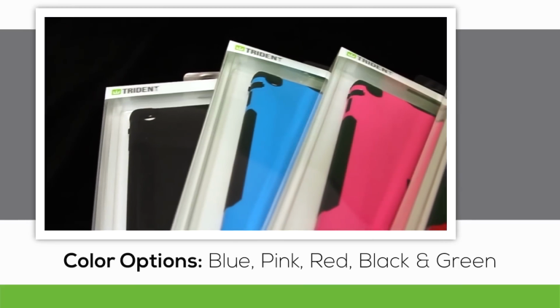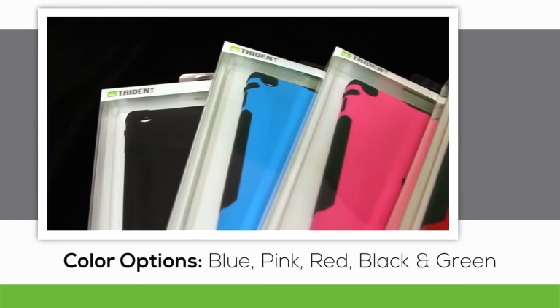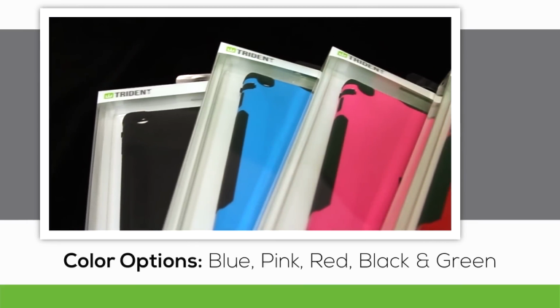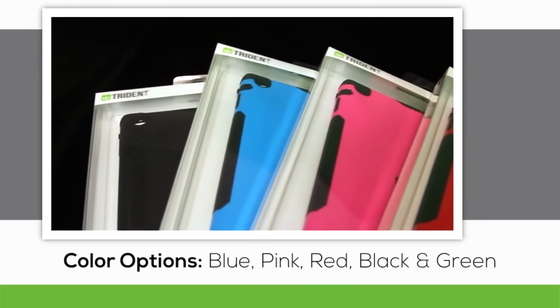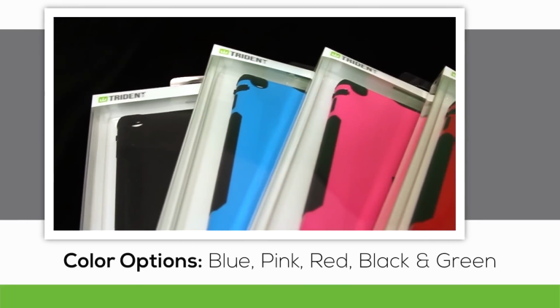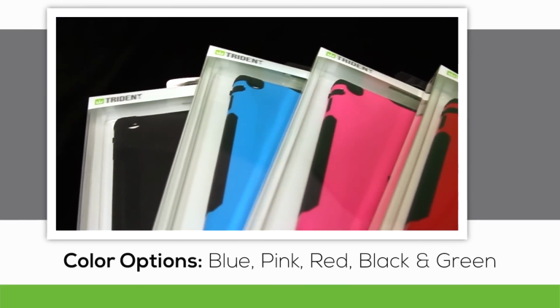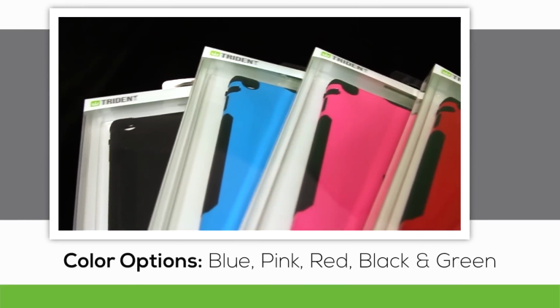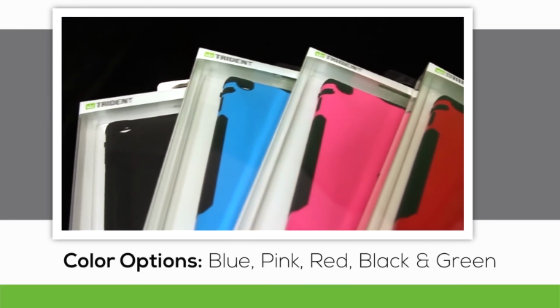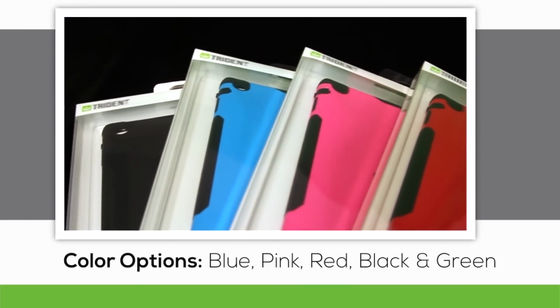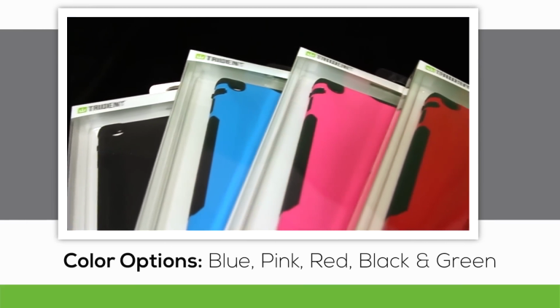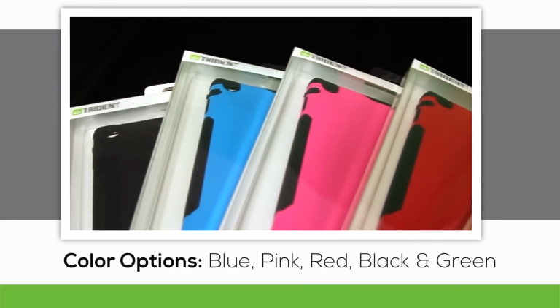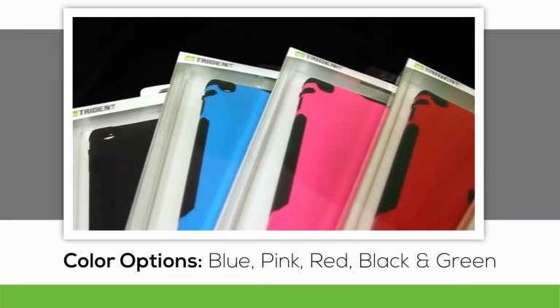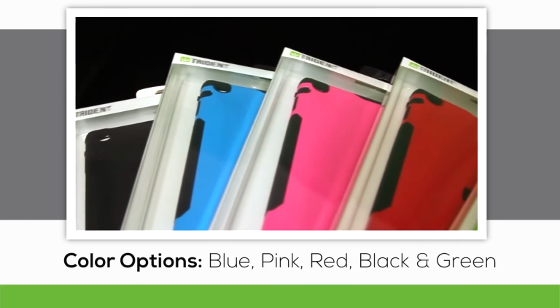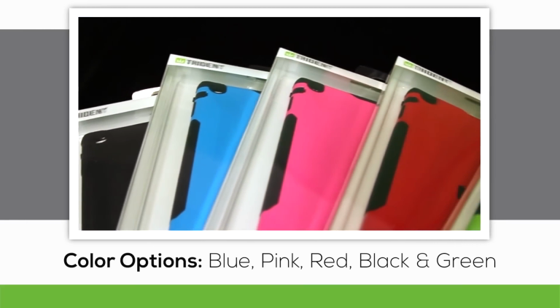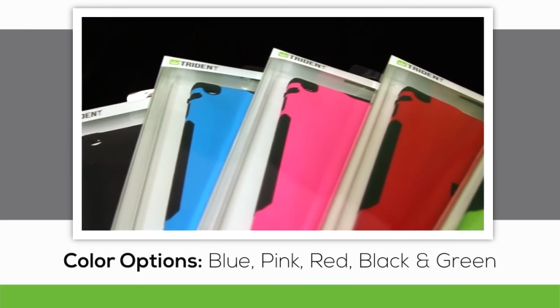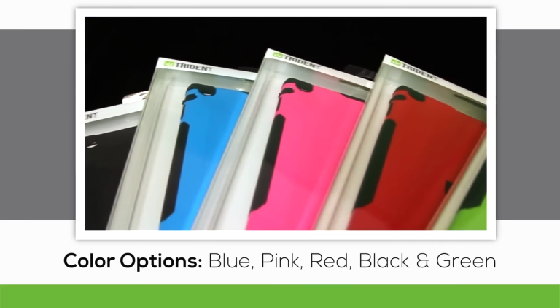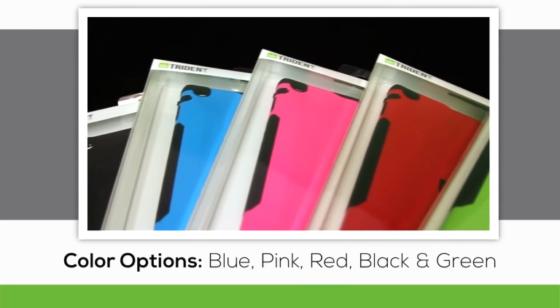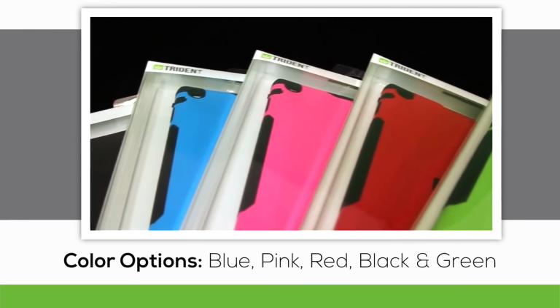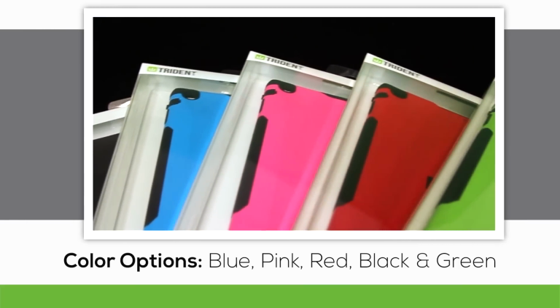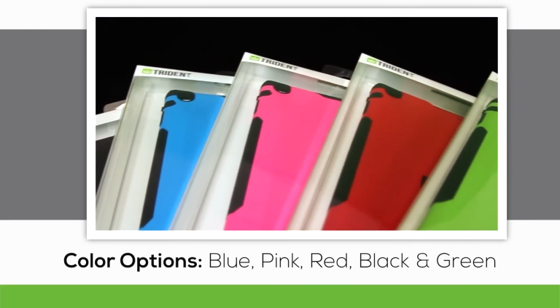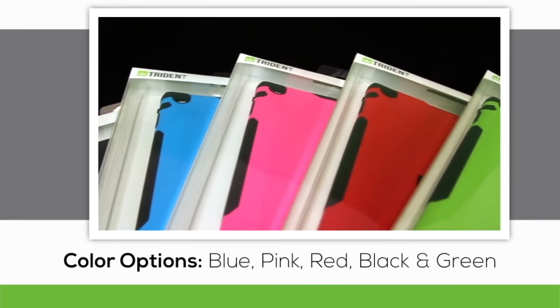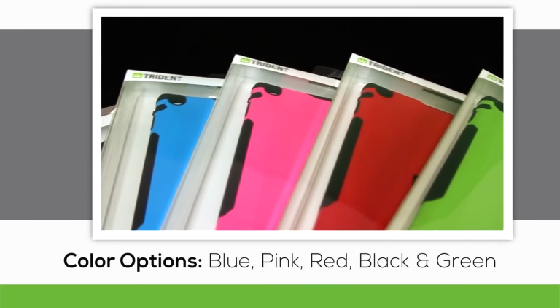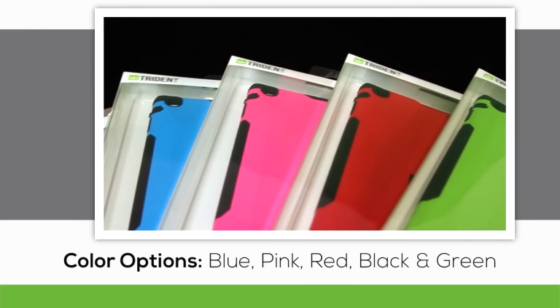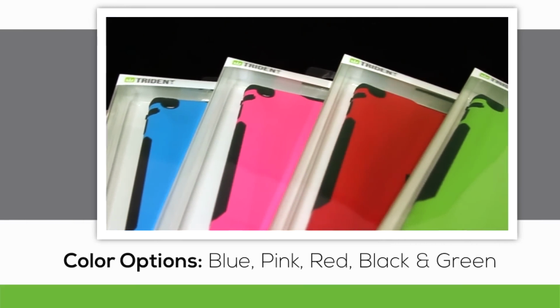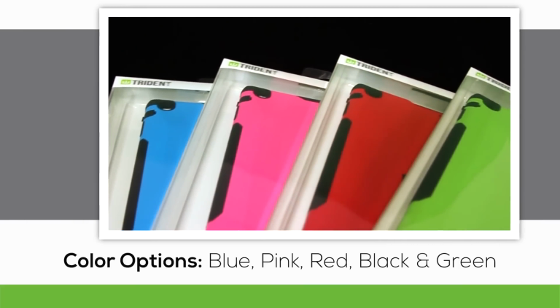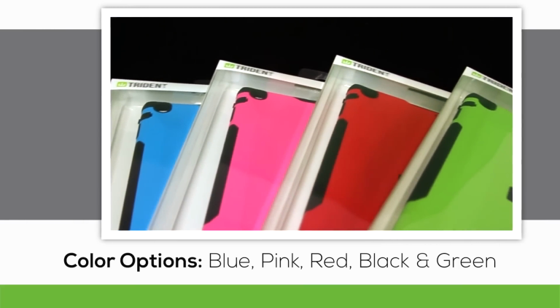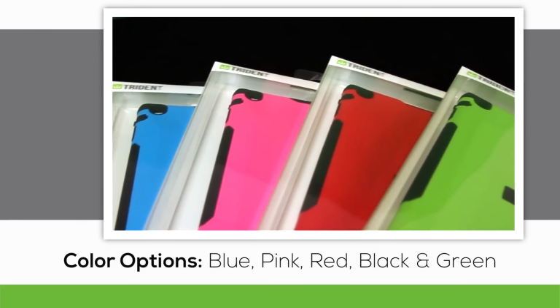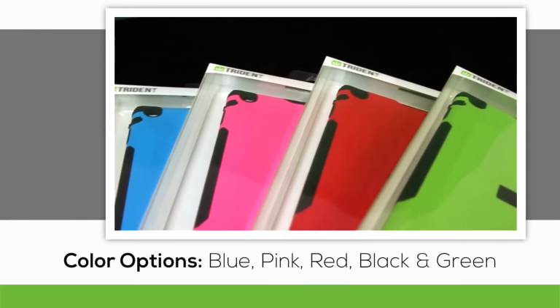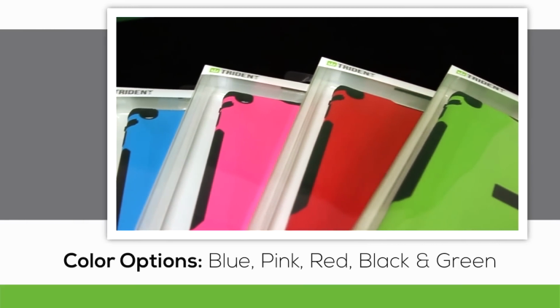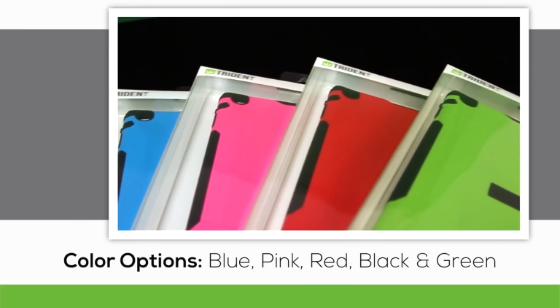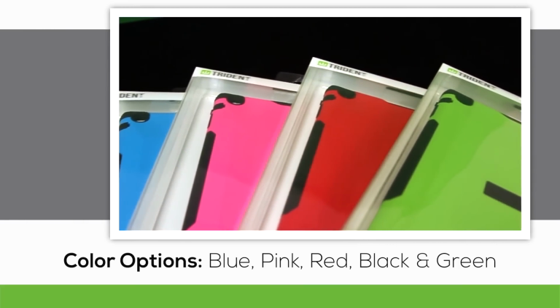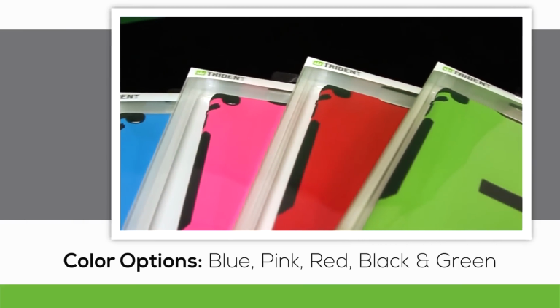Hello everybody, you're looking at the color options for the Aegis Series for the Apple iPad Air by Trident Case.